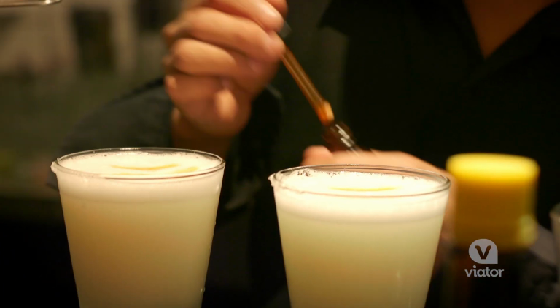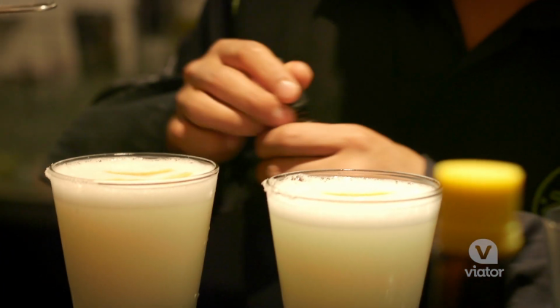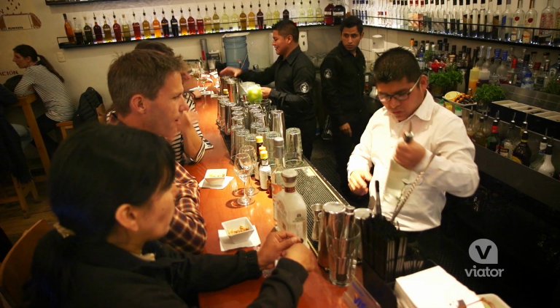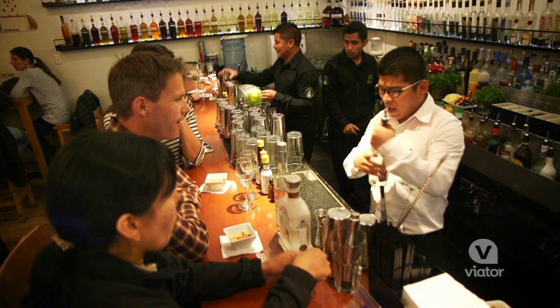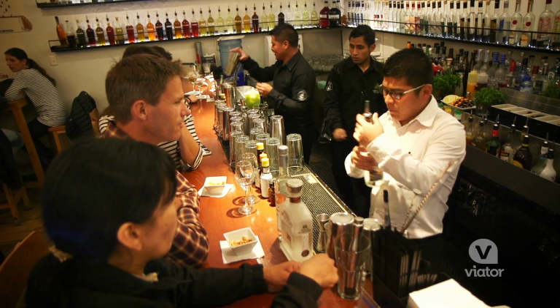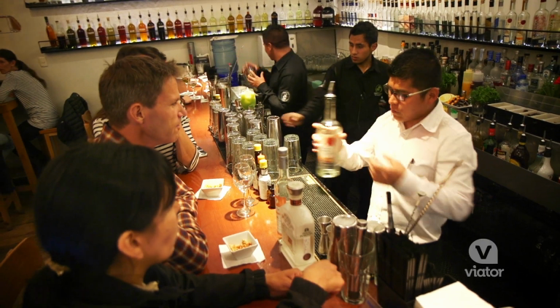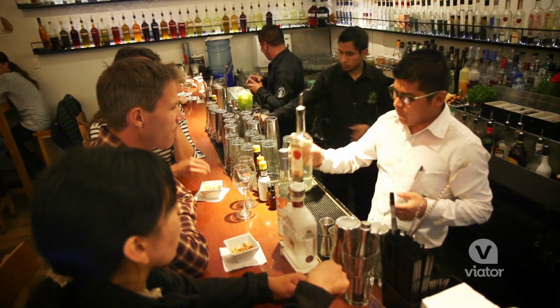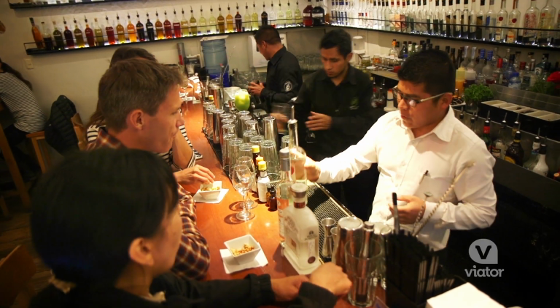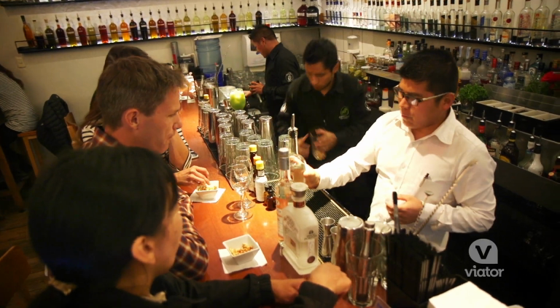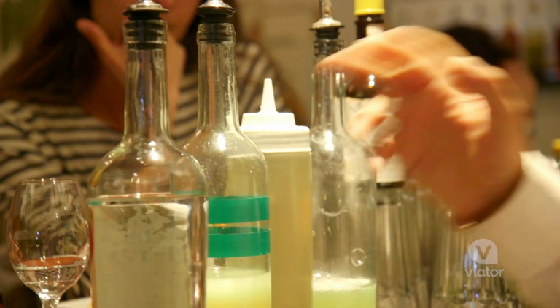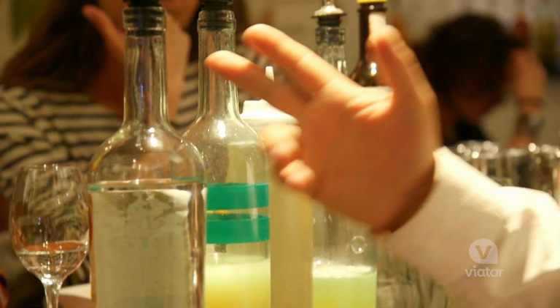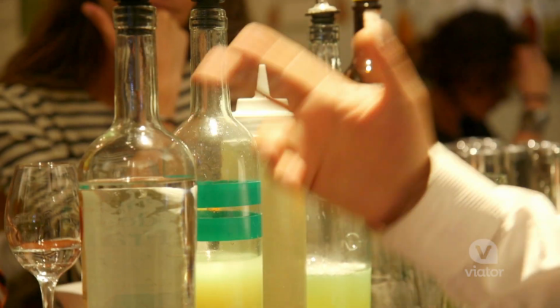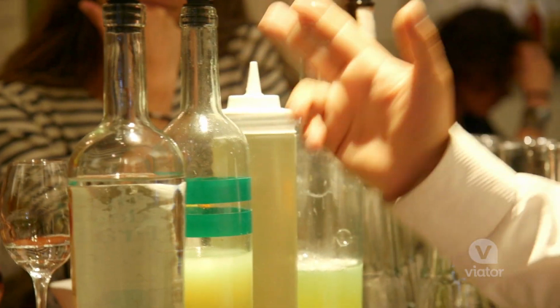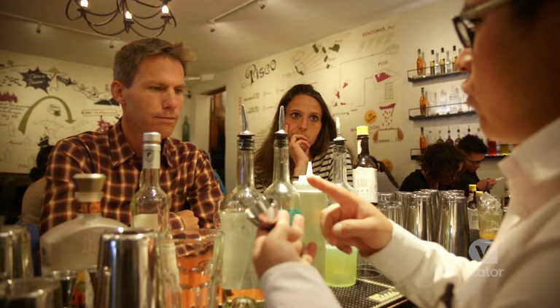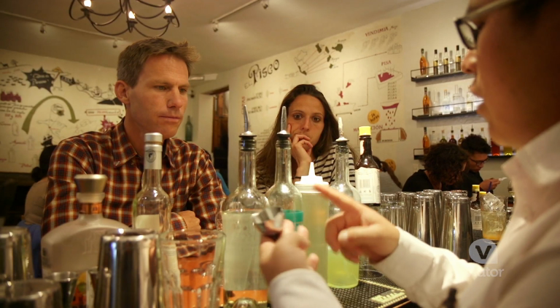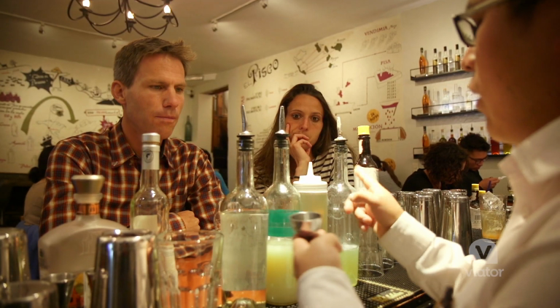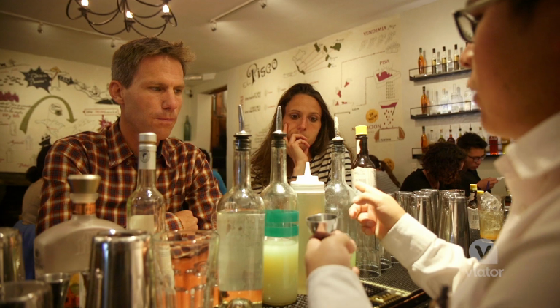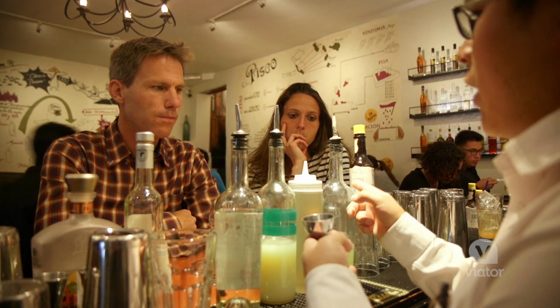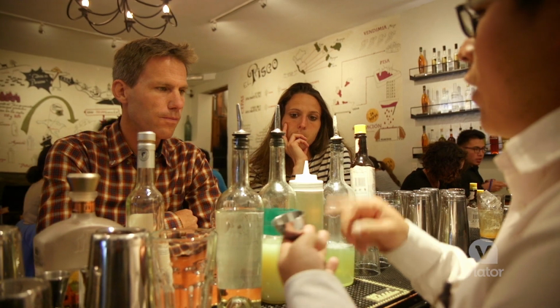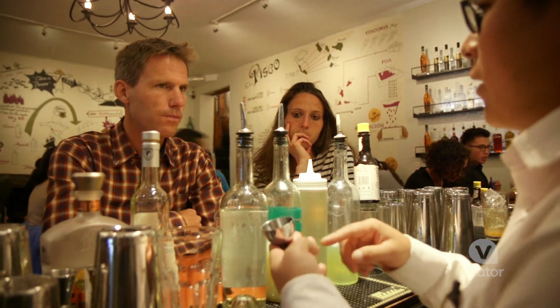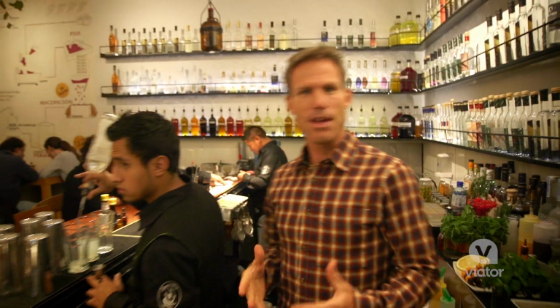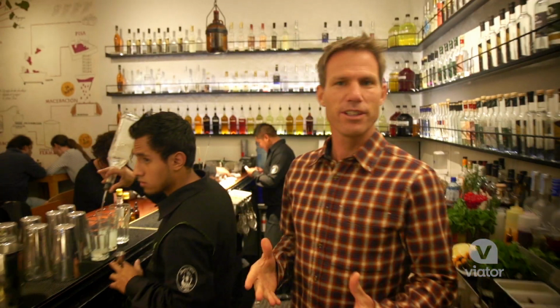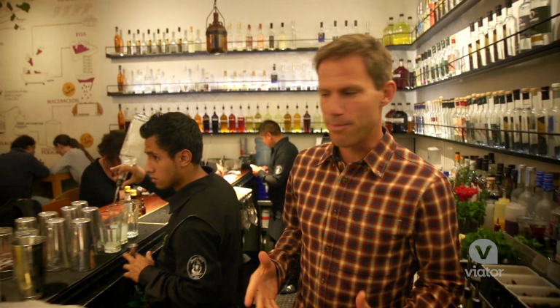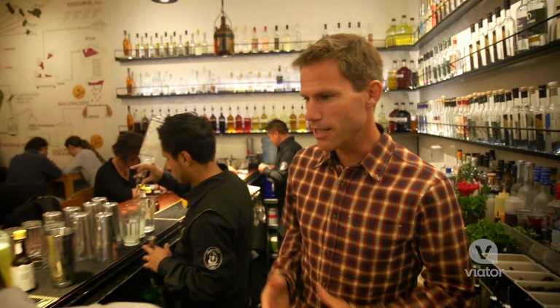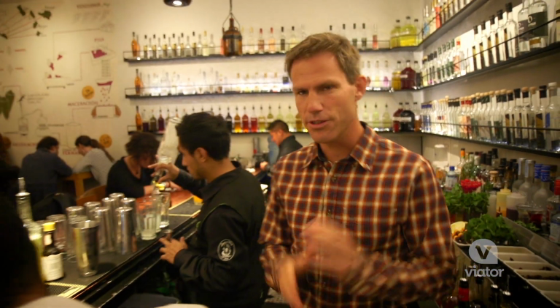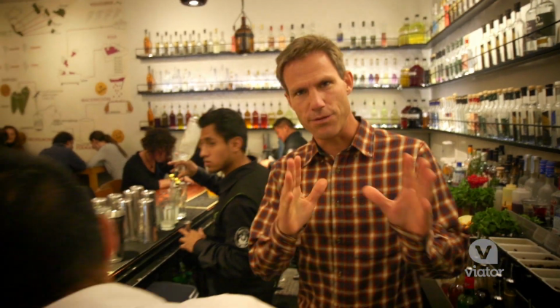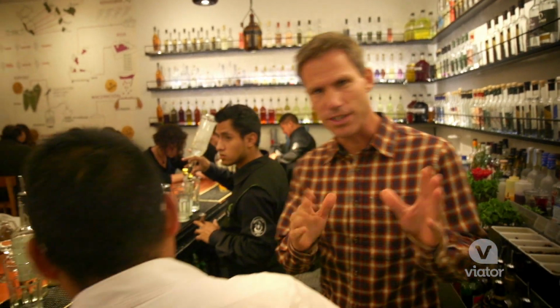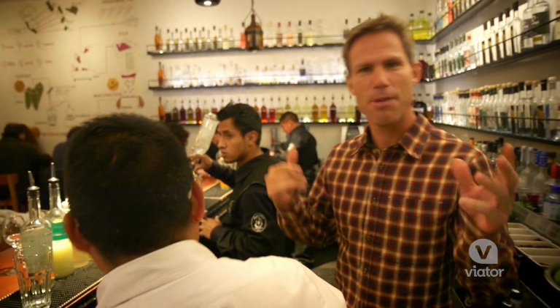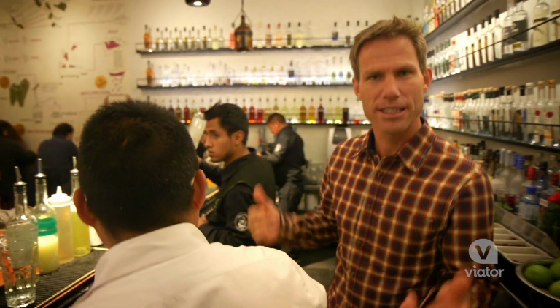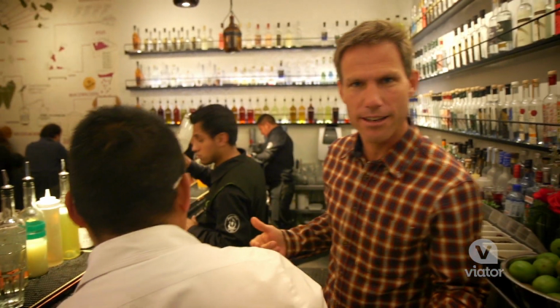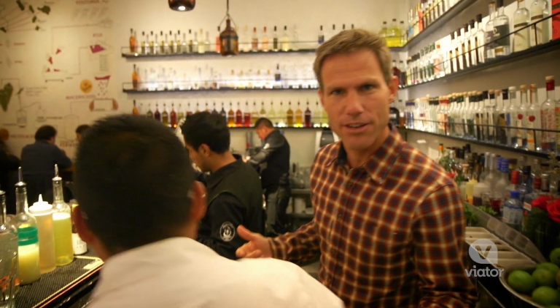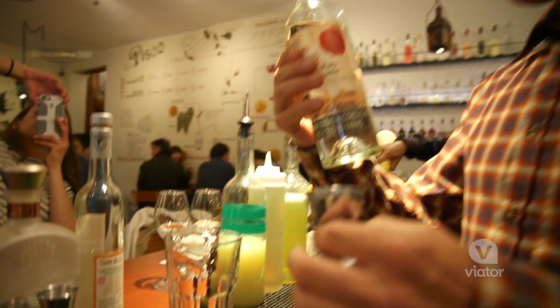You're going to learn the history and then you're going to make your own Pisco behind the bar. I'm definitely not a bartender — this is the first time, but I'm excited to give it a shot.